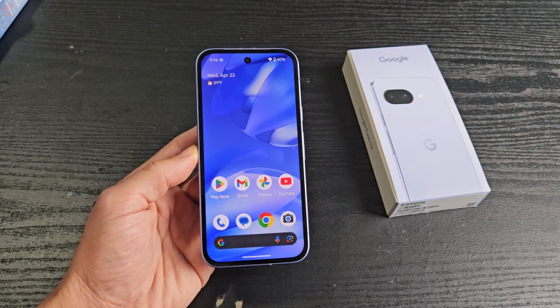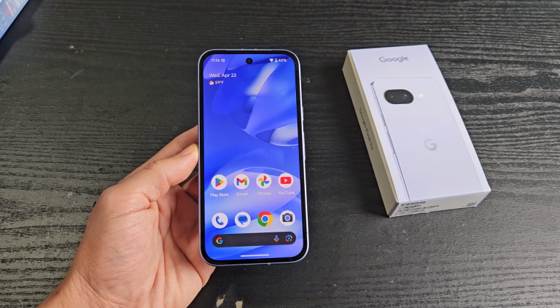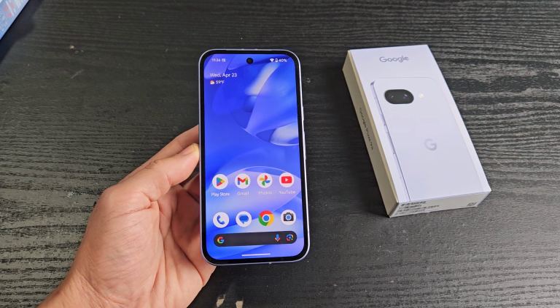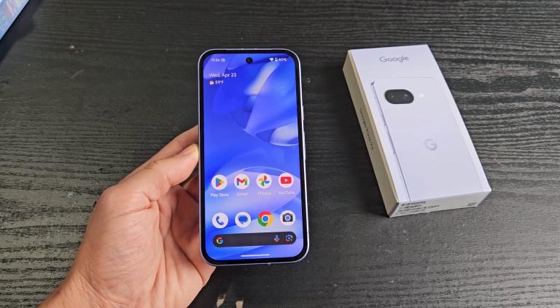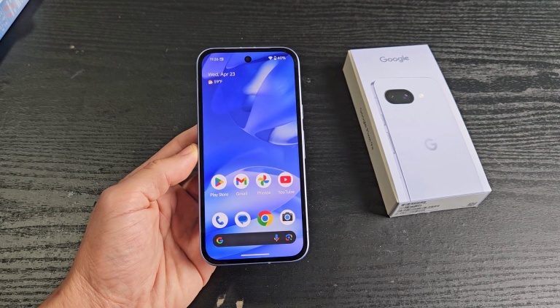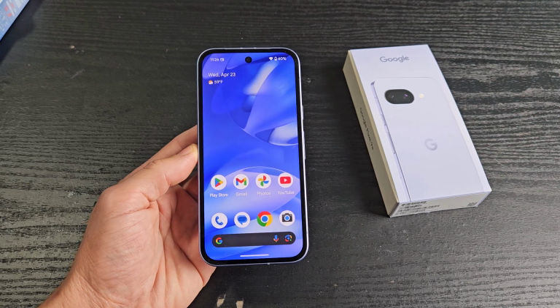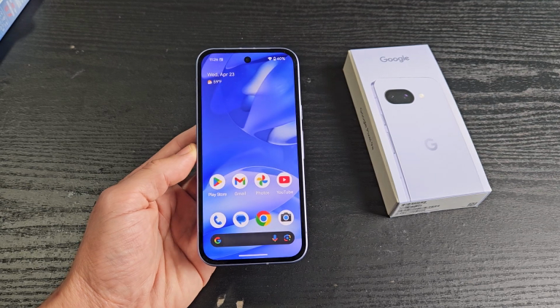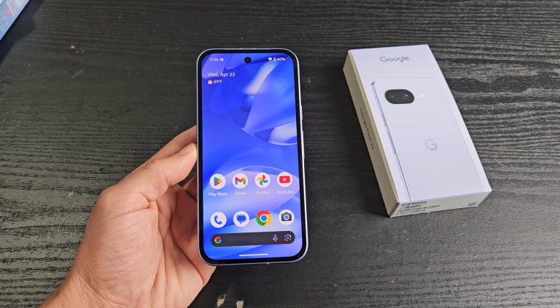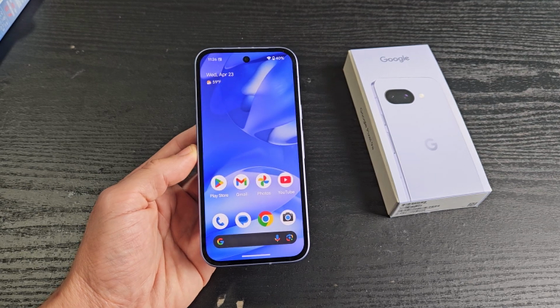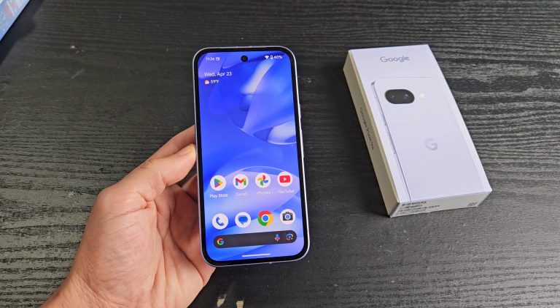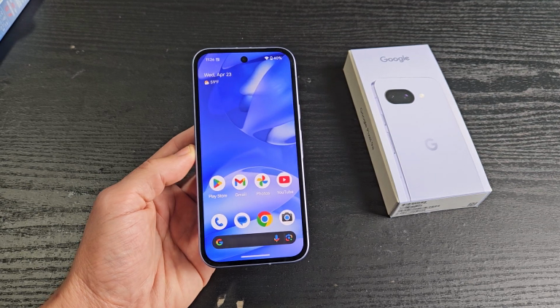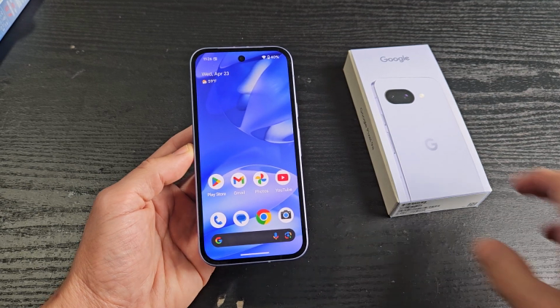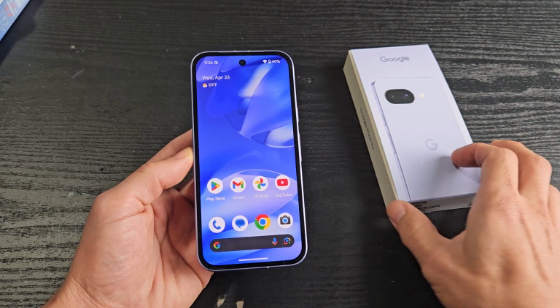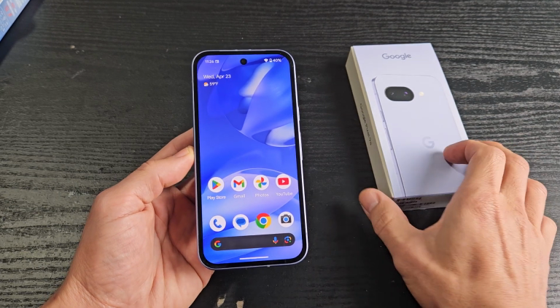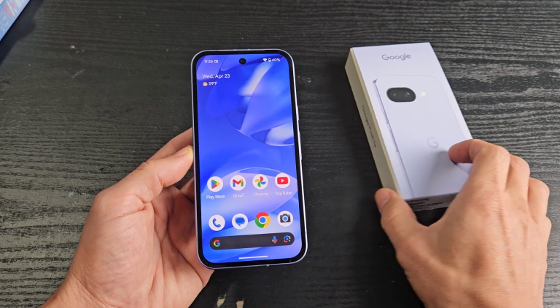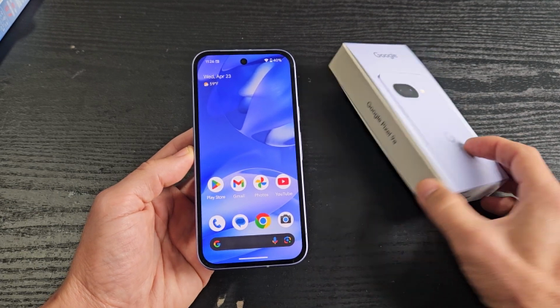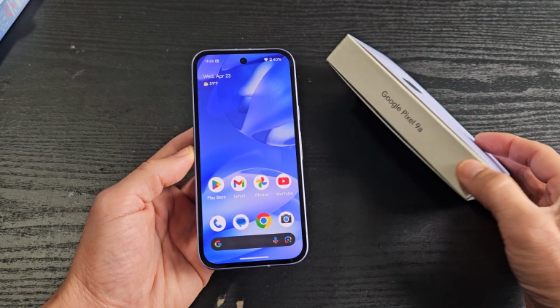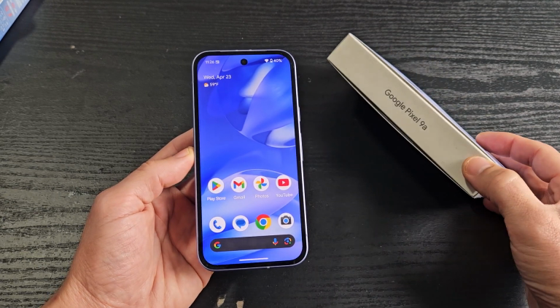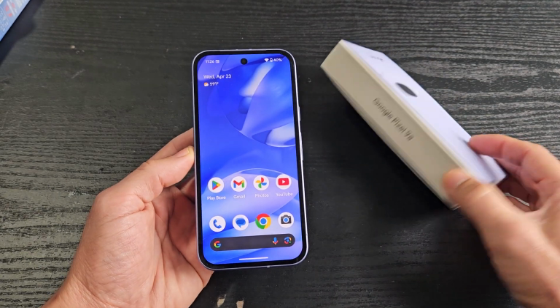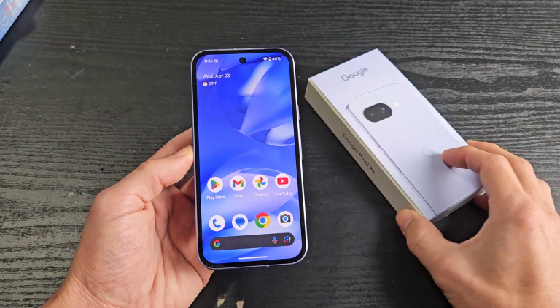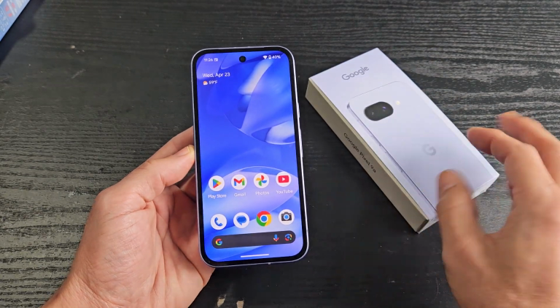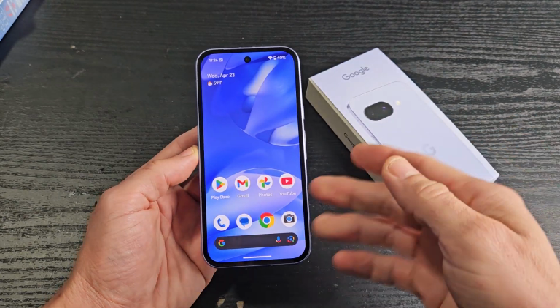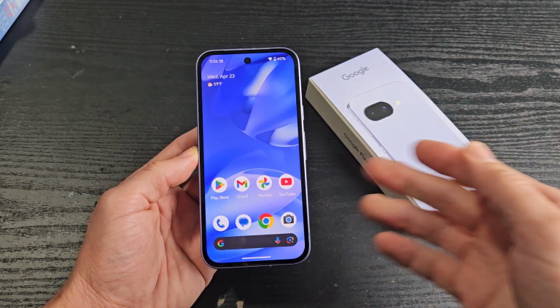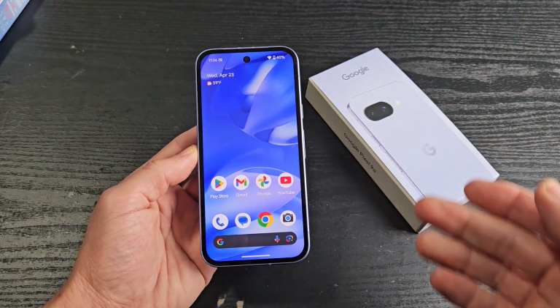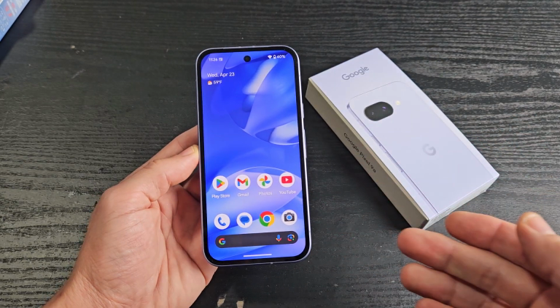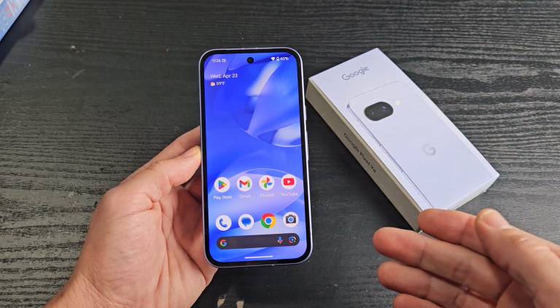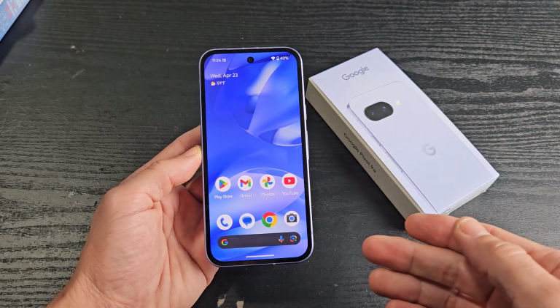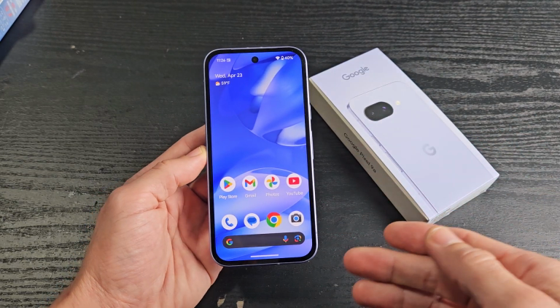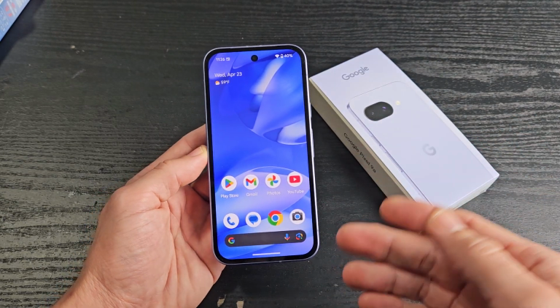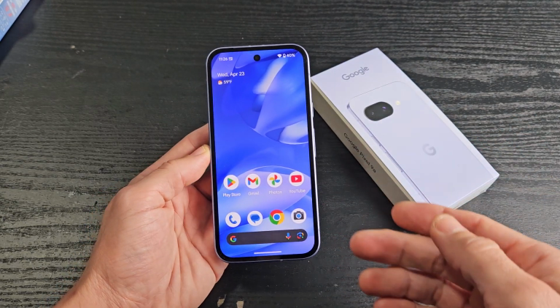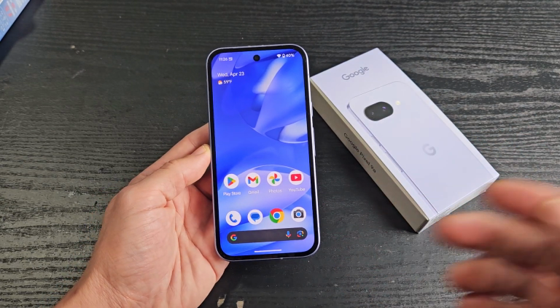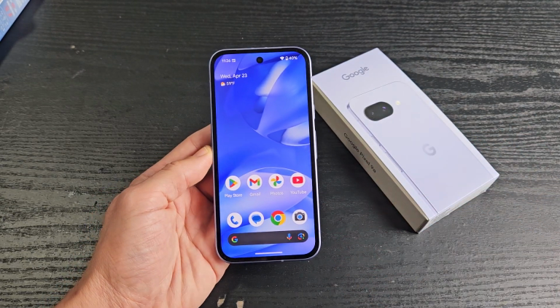I'll show you how to factory reset the Google Pixel 9a — same for the Google Pixel 8a.